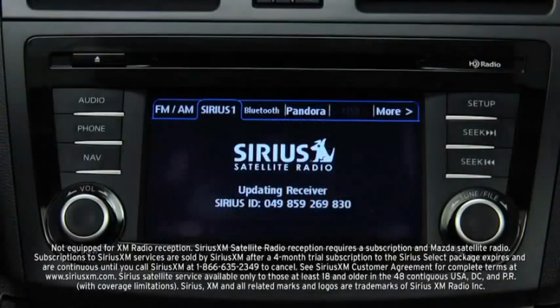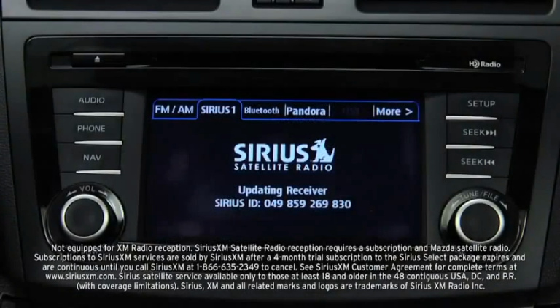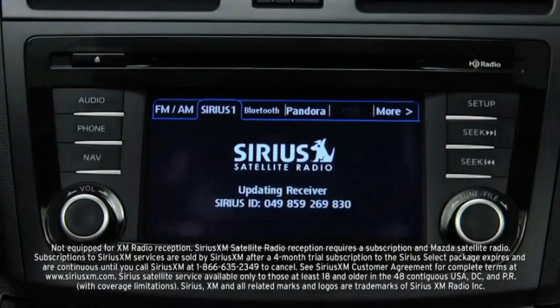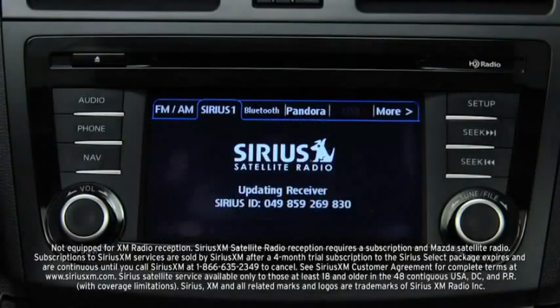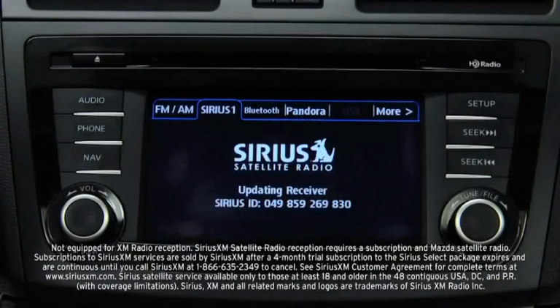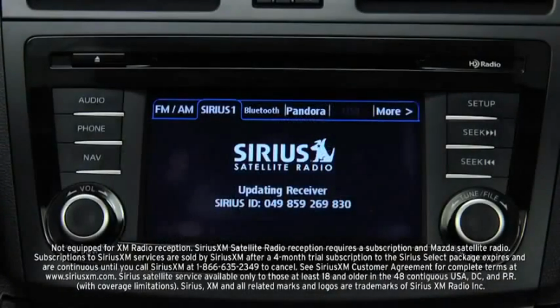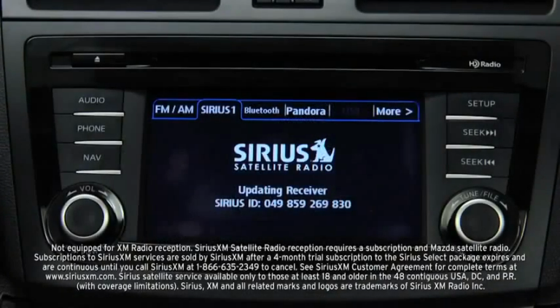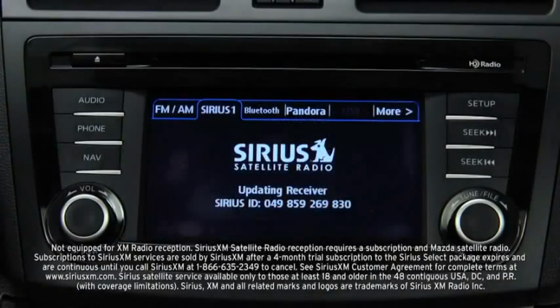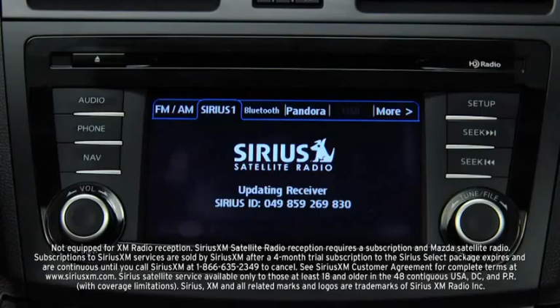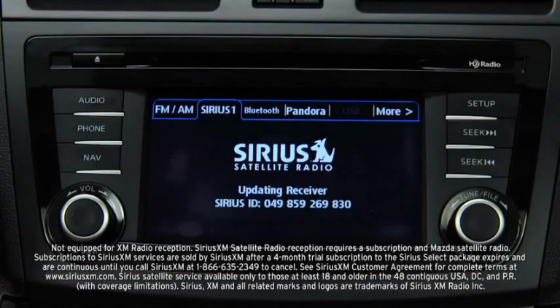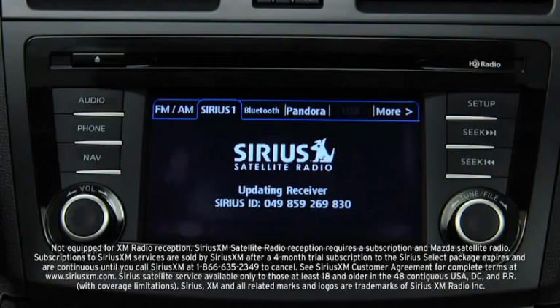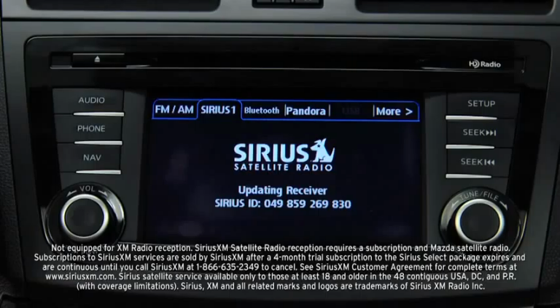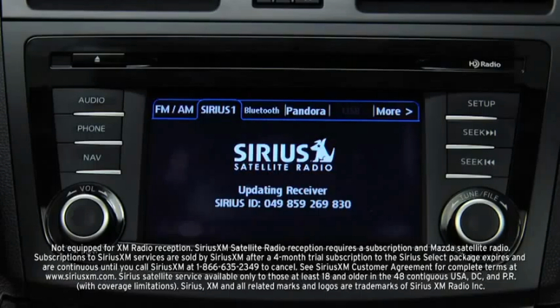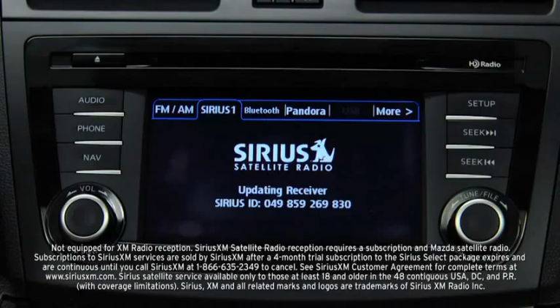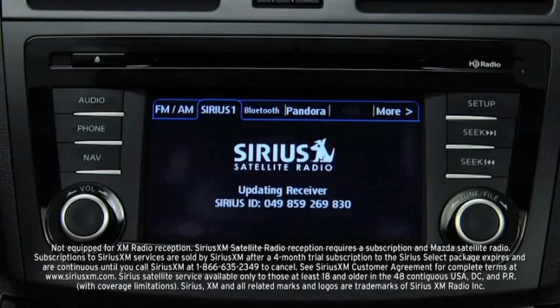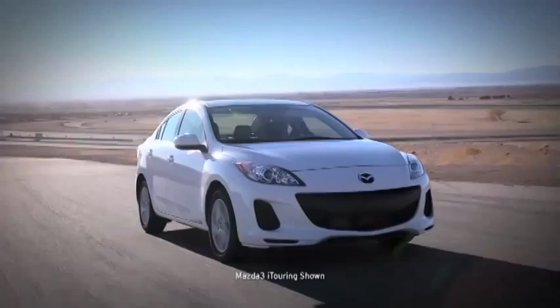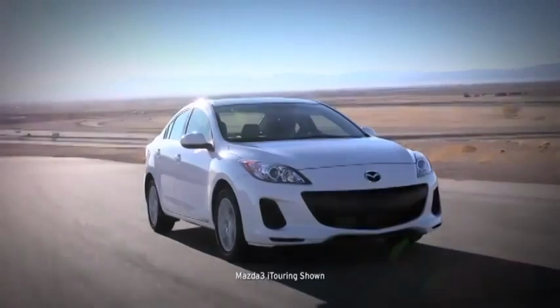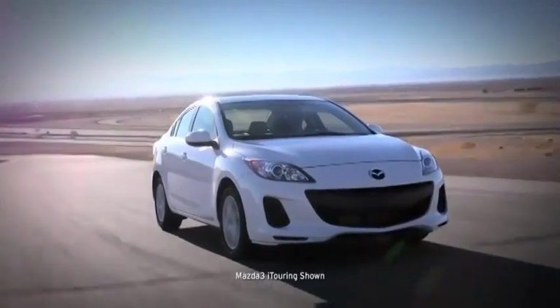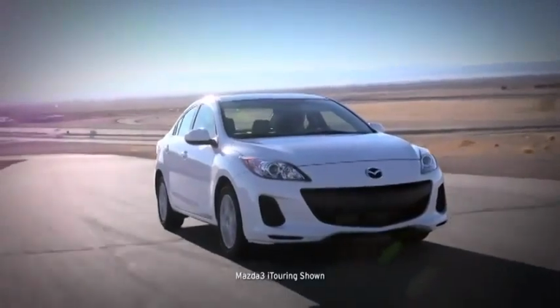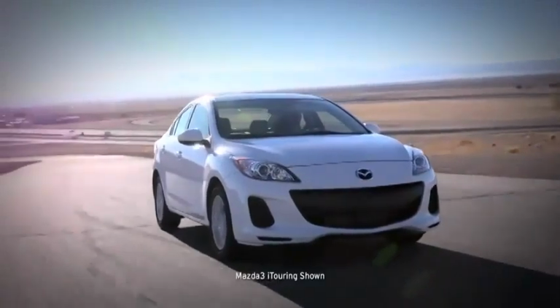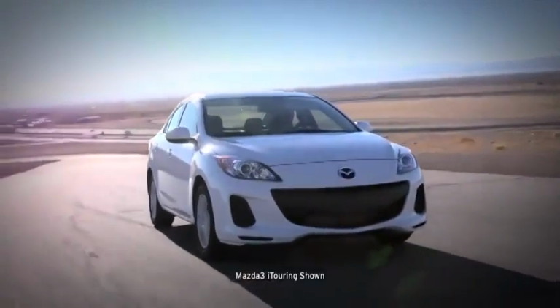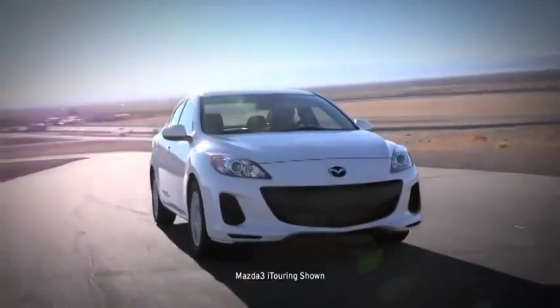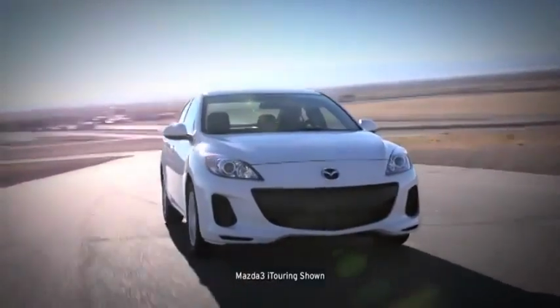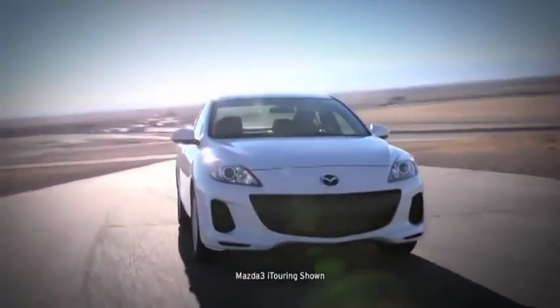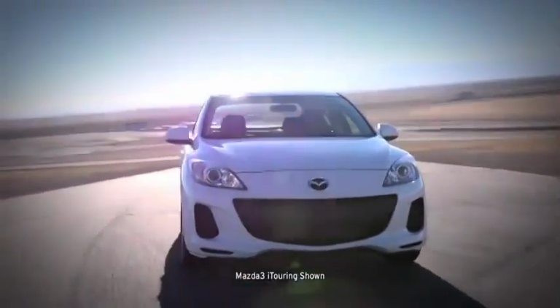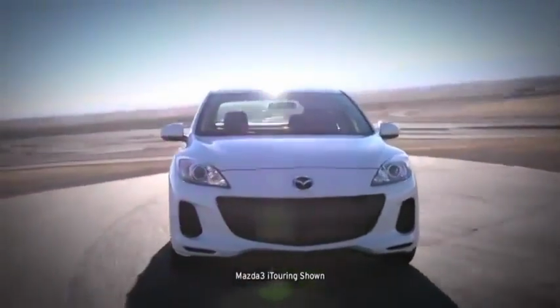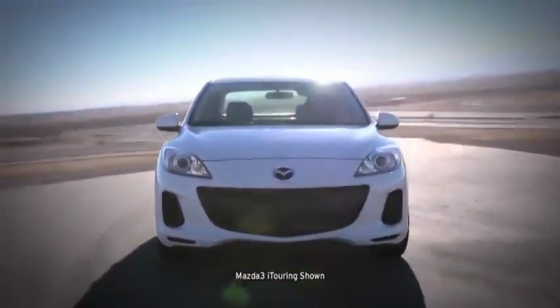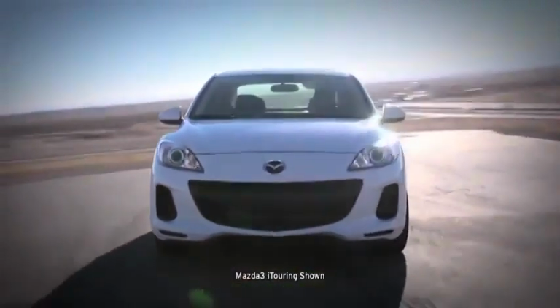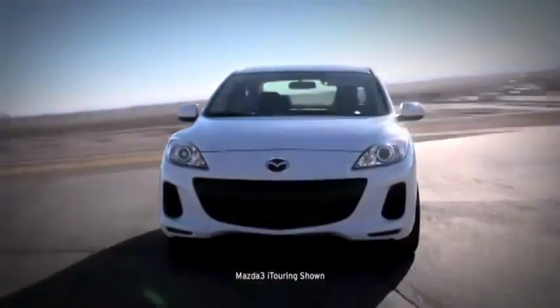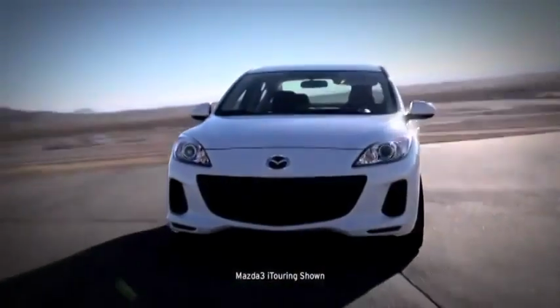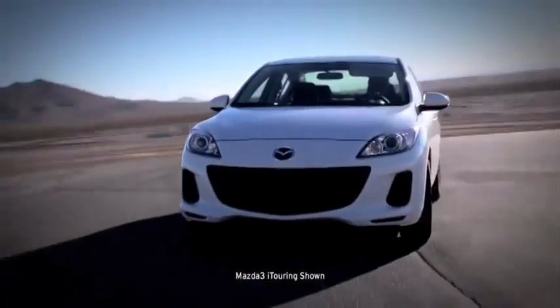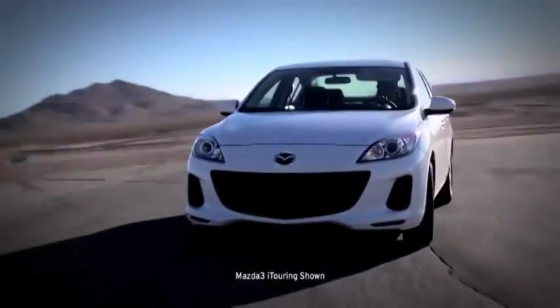It's Sirius XM satellite radio ready, and it even adjusts the volume to your cruising speed.